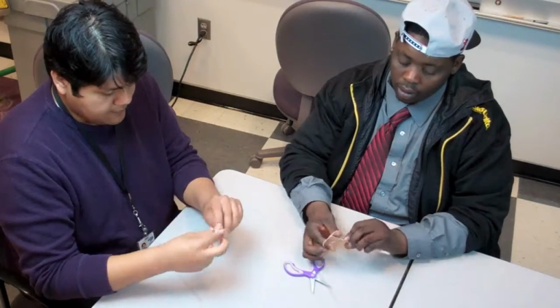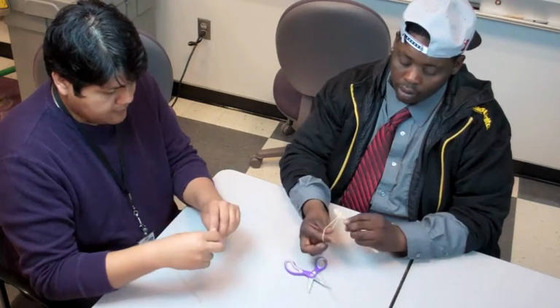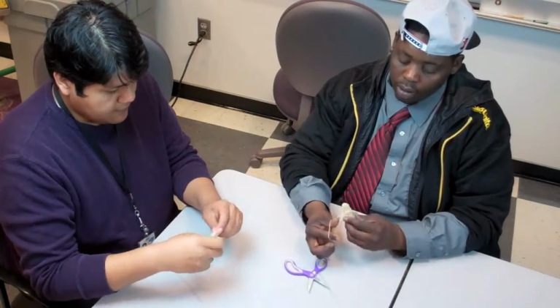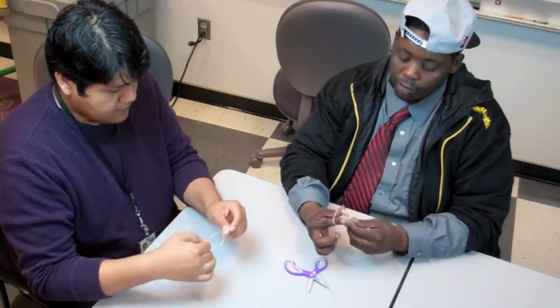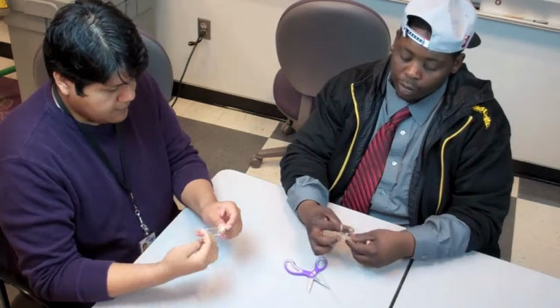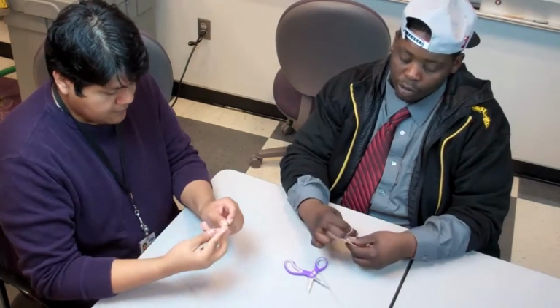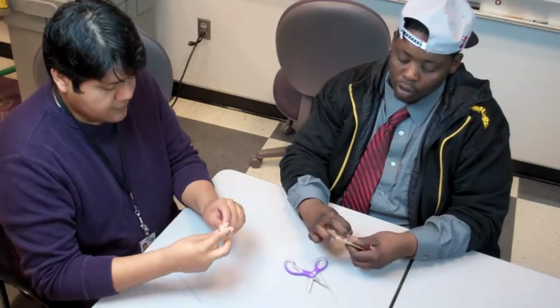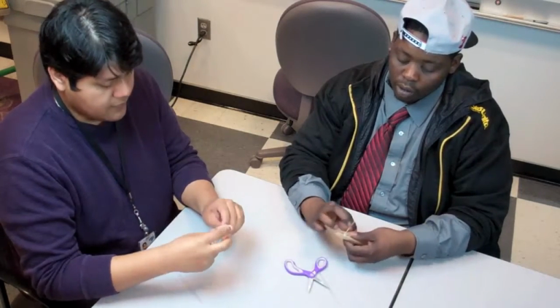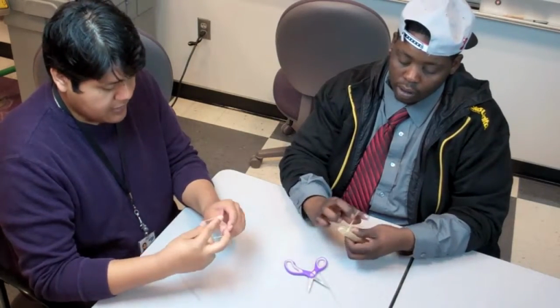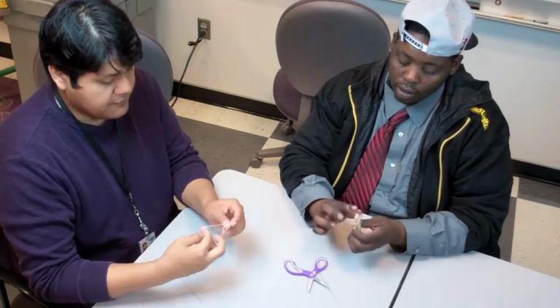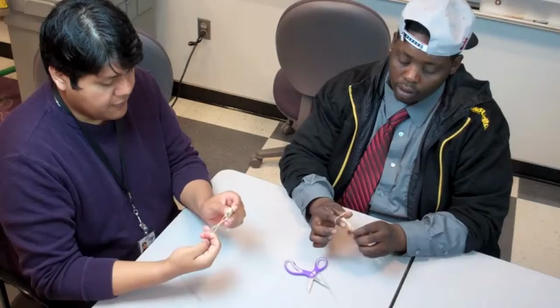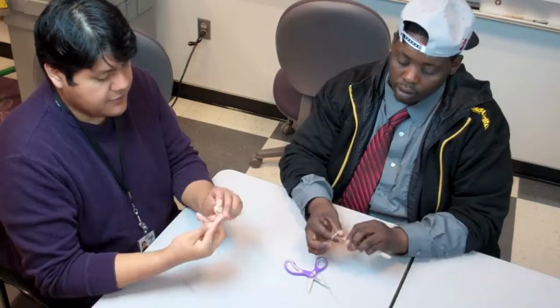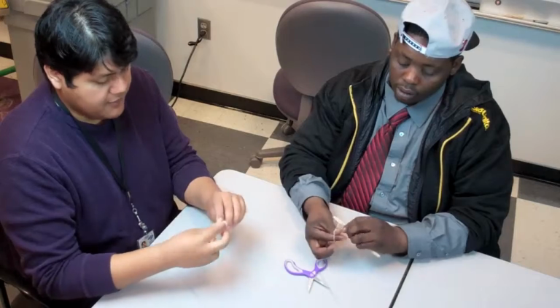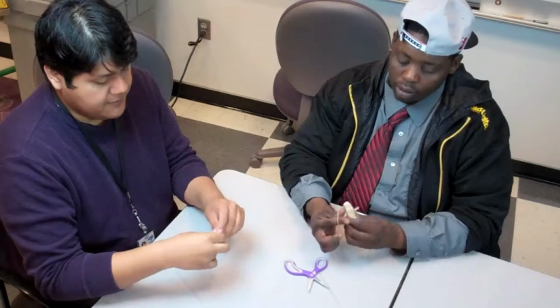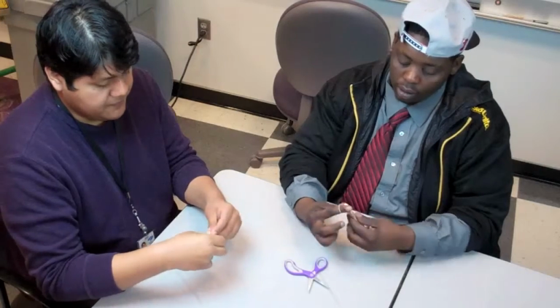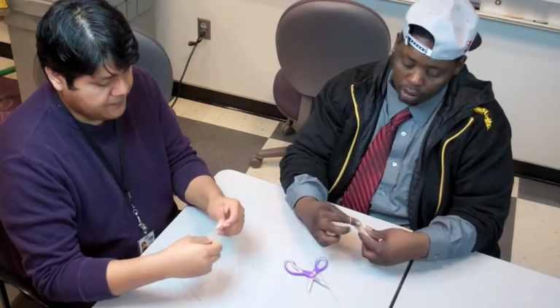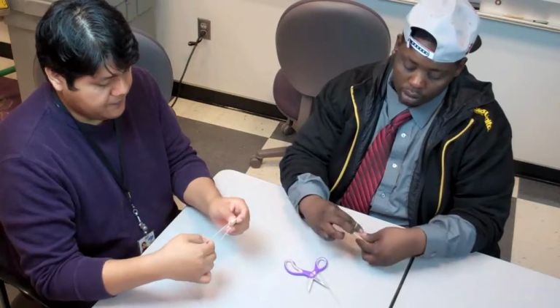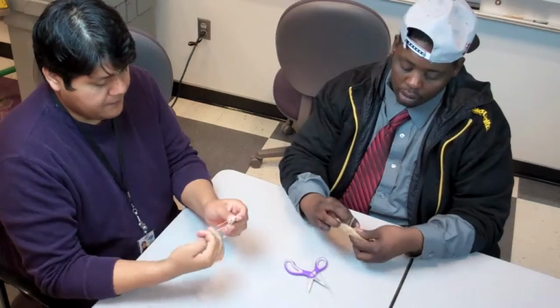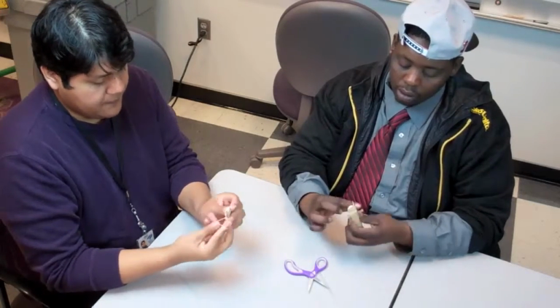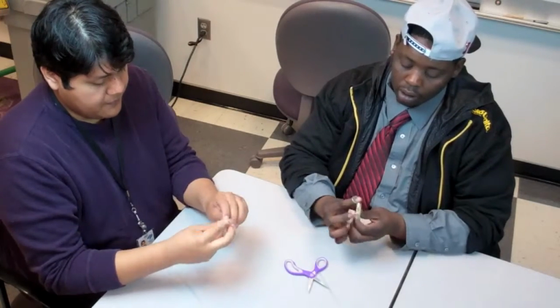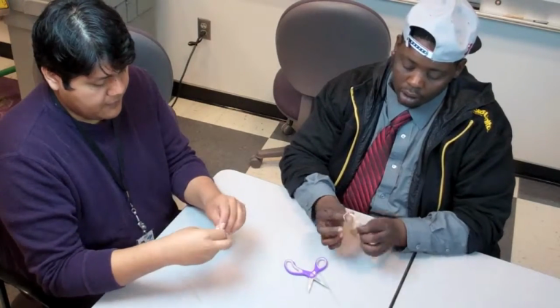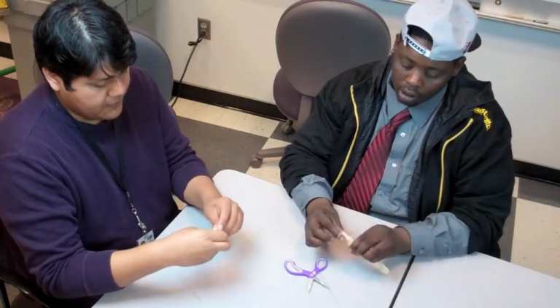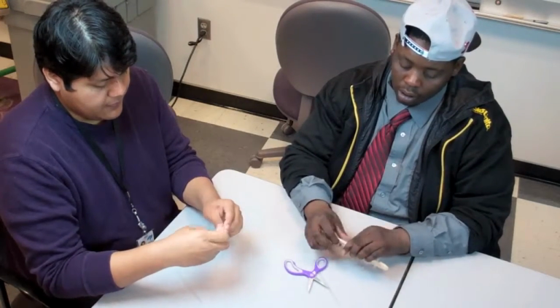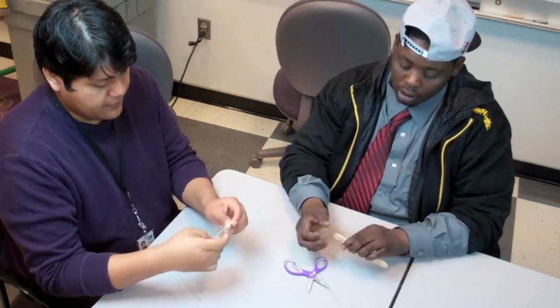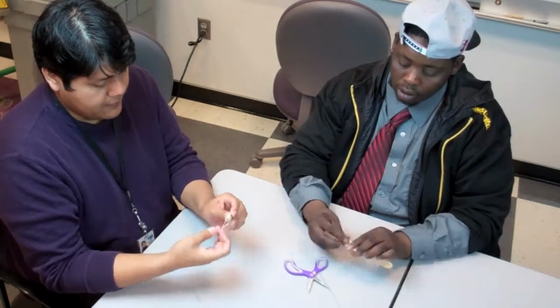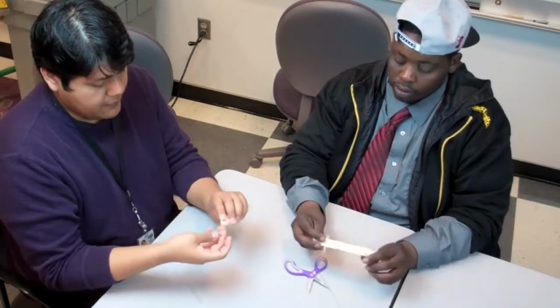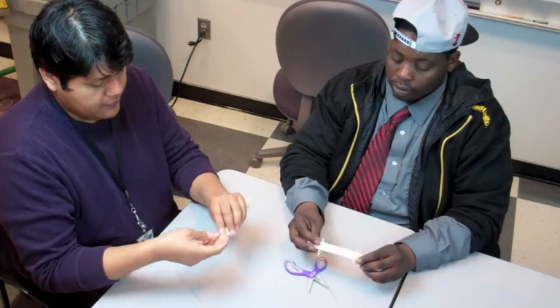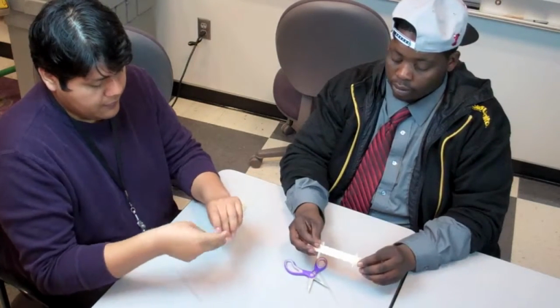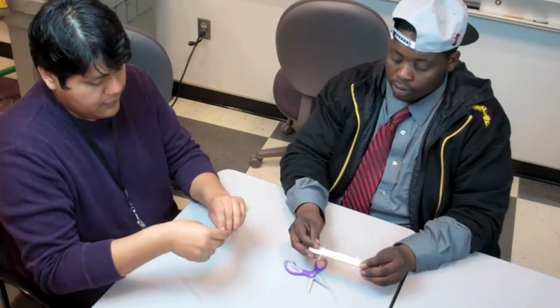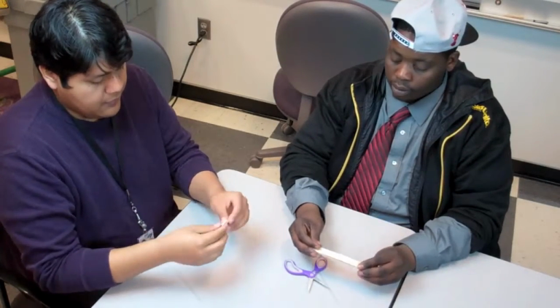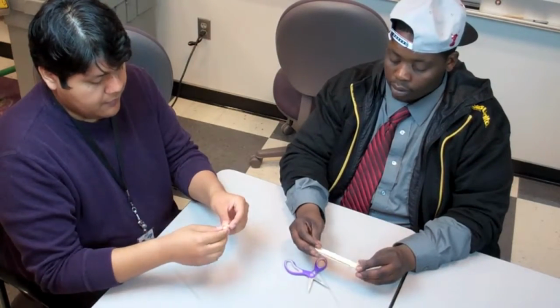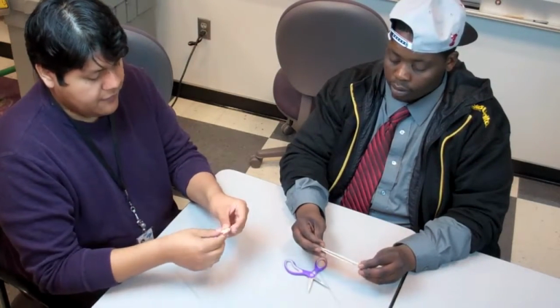You said before the straw, right? Yes, before the straw. Perfect.